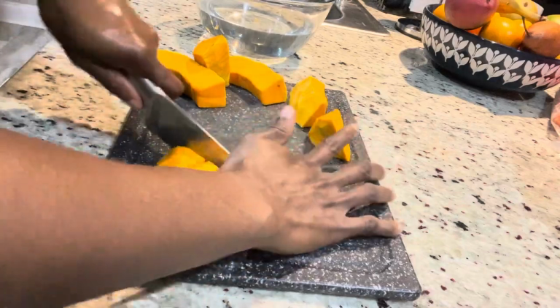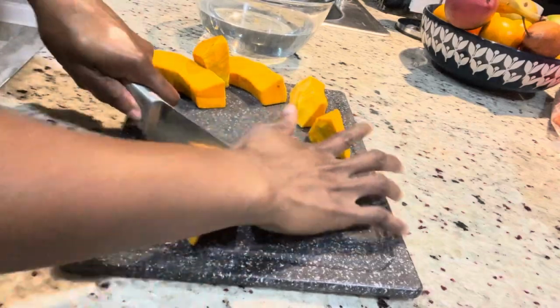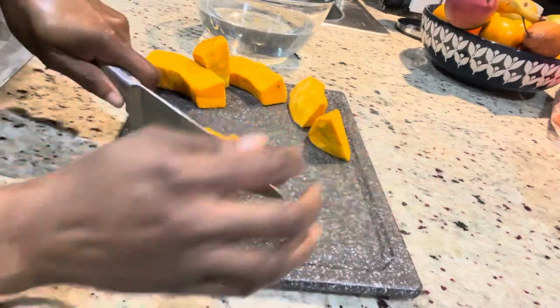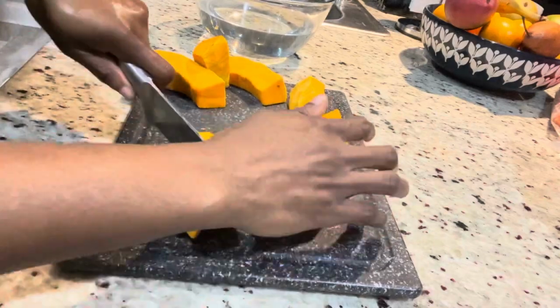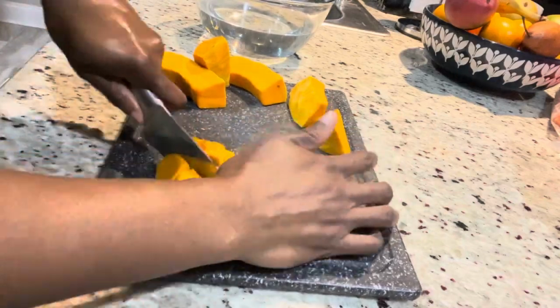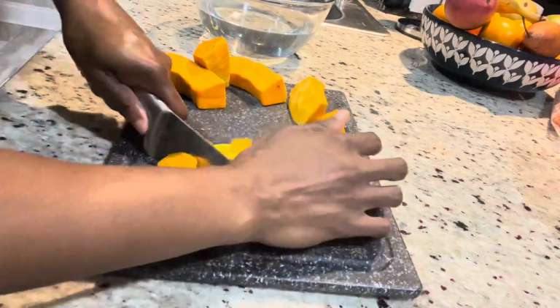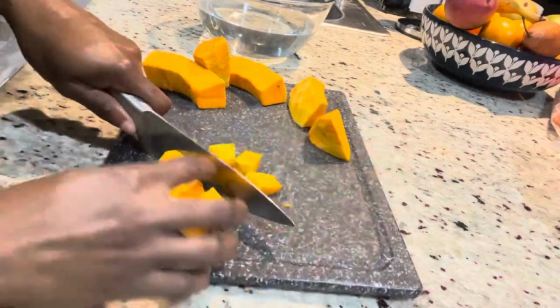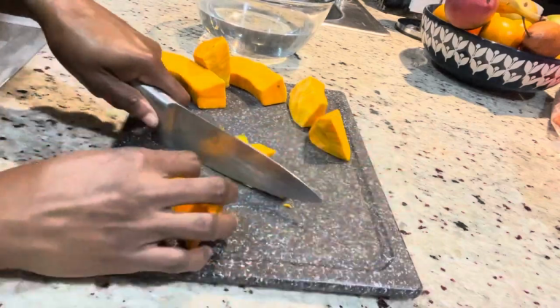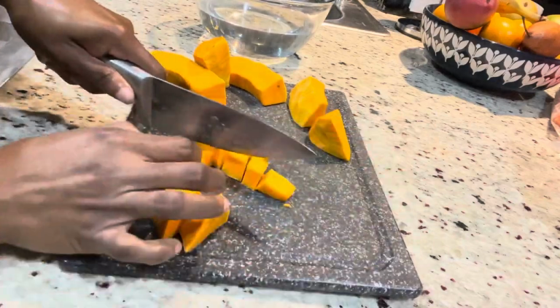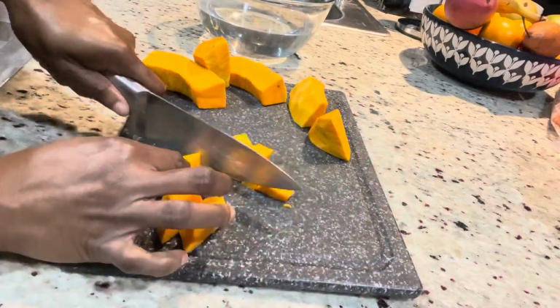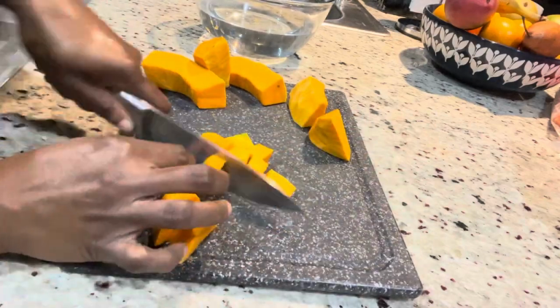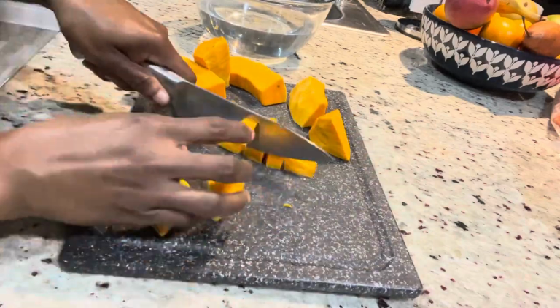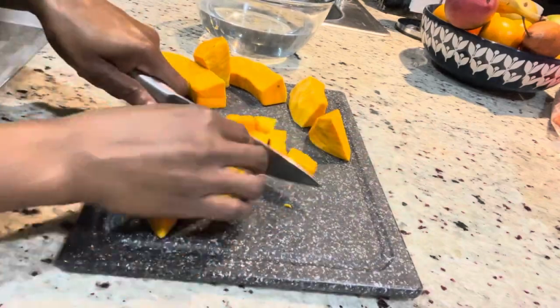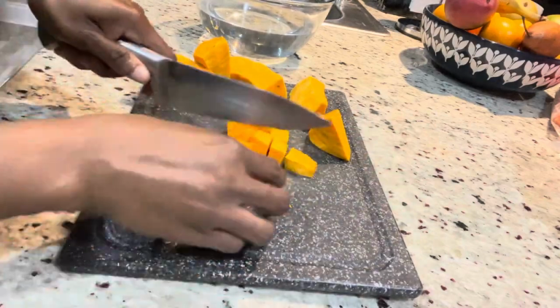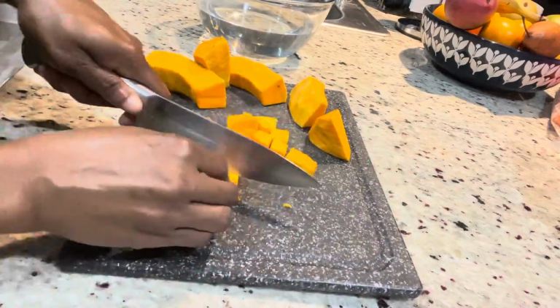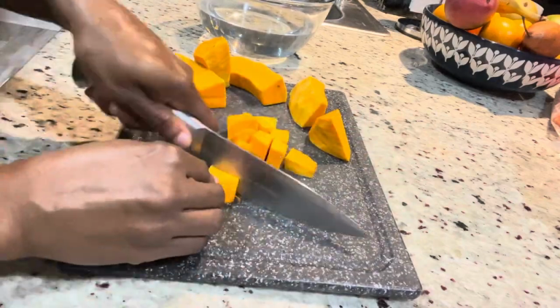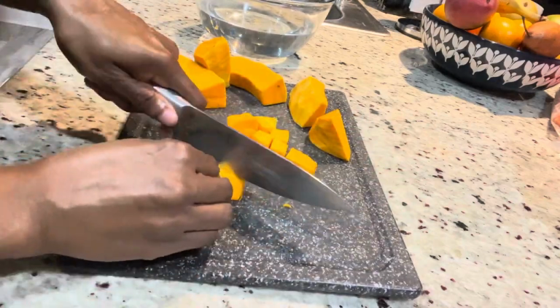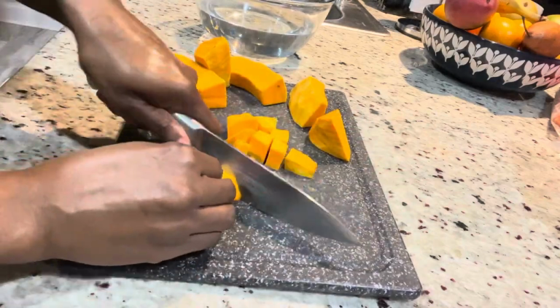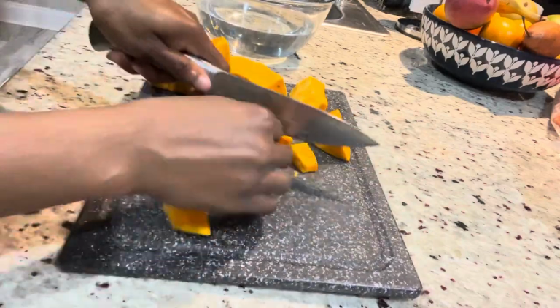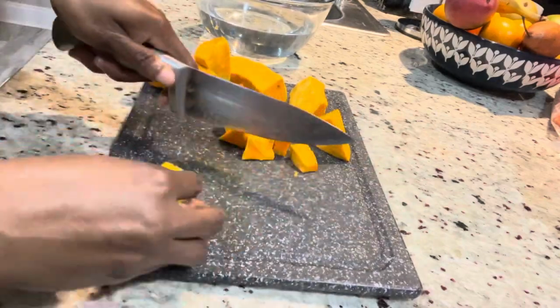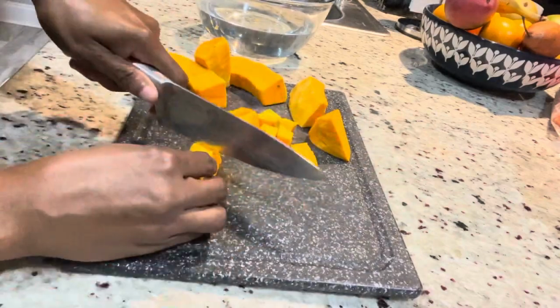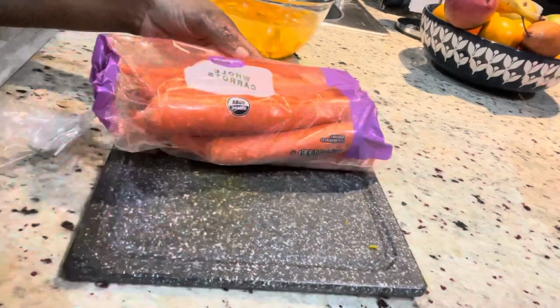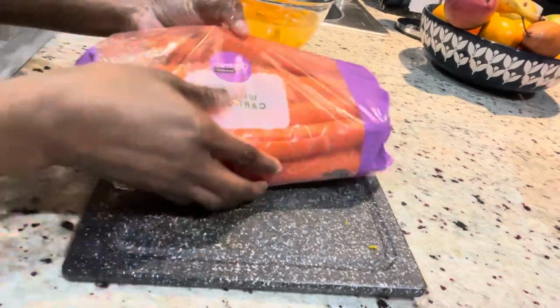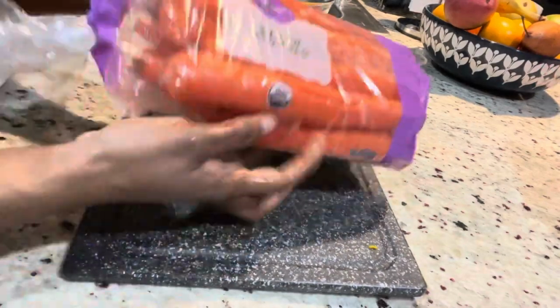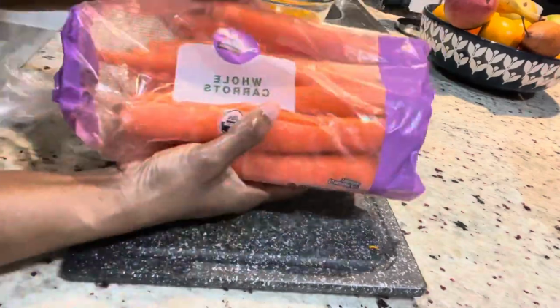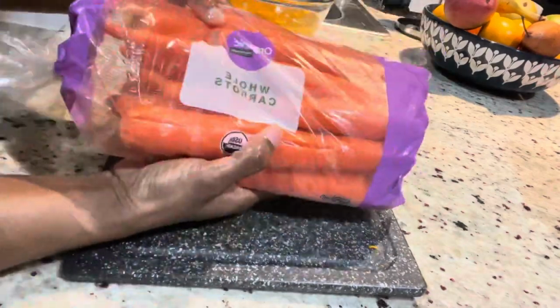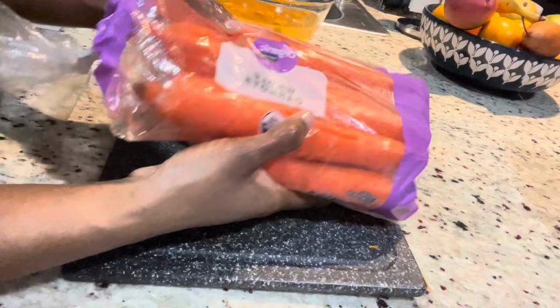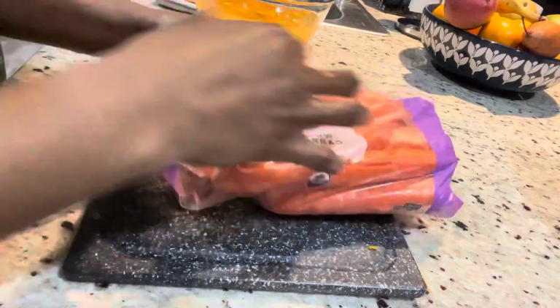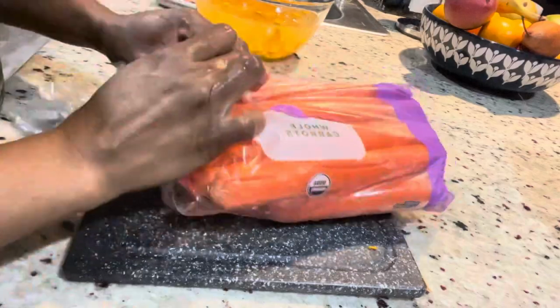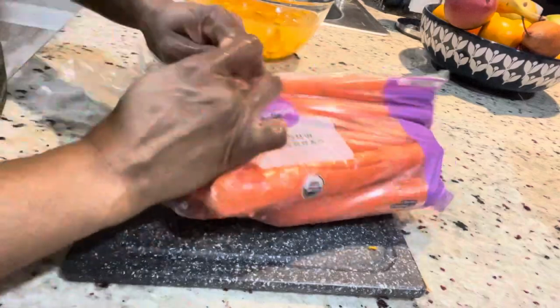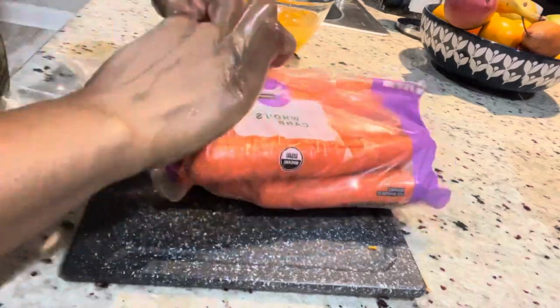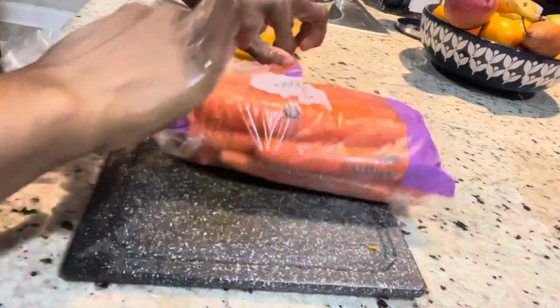Next, cut the pumpkin up into cubes so that they cook evenly. Try to cut them all the same size.